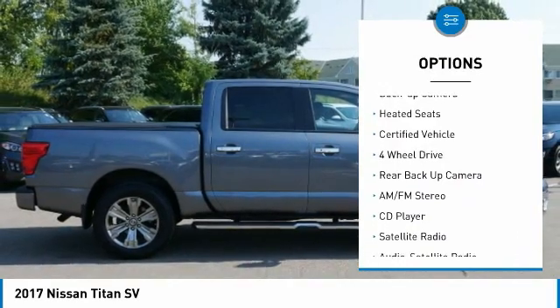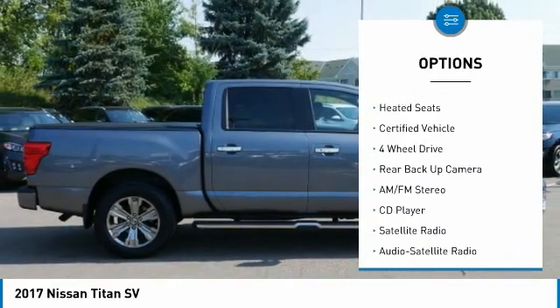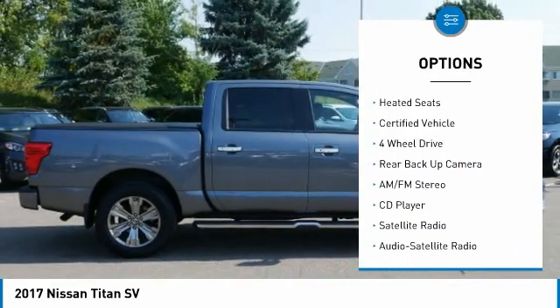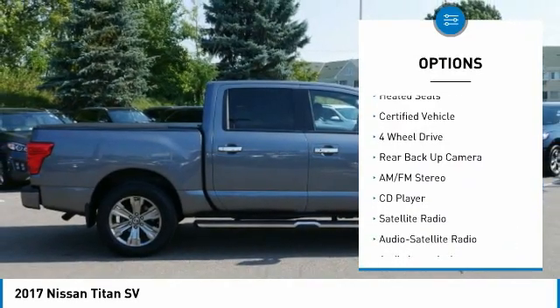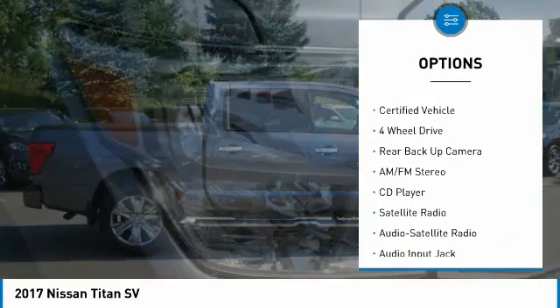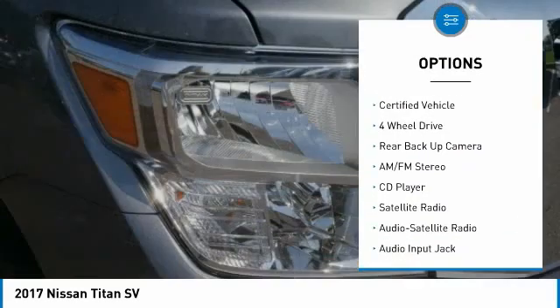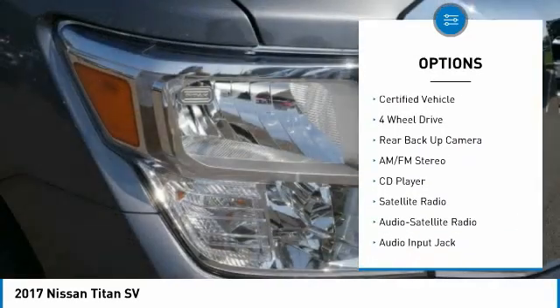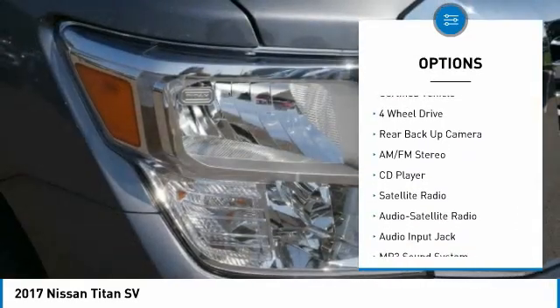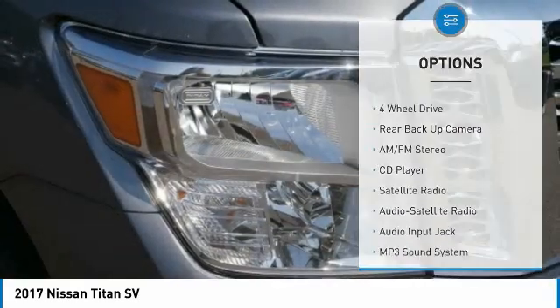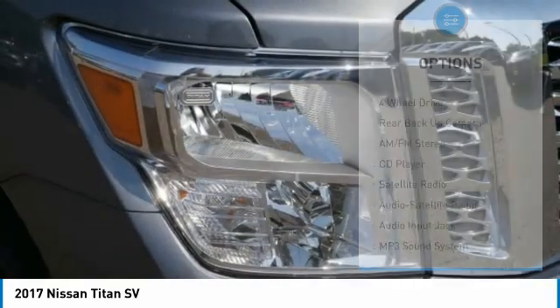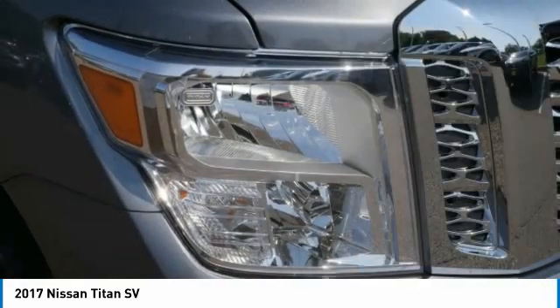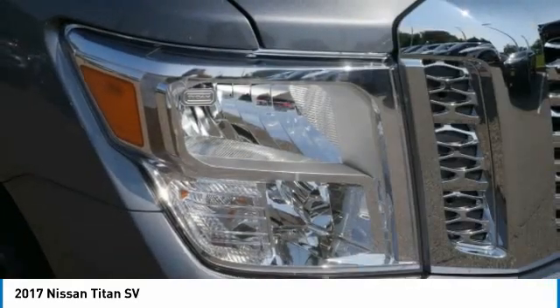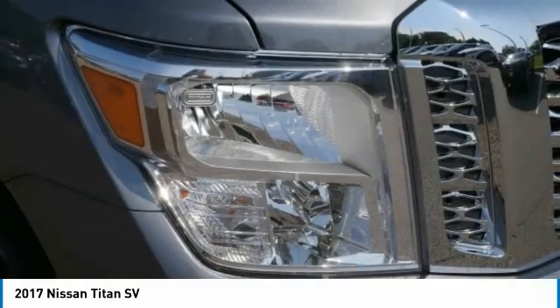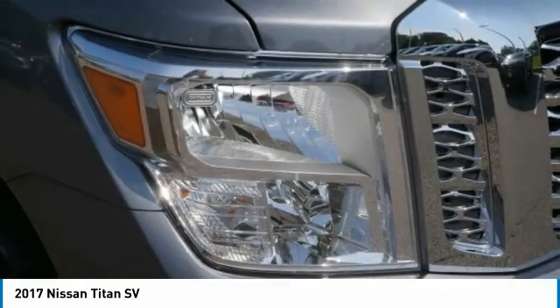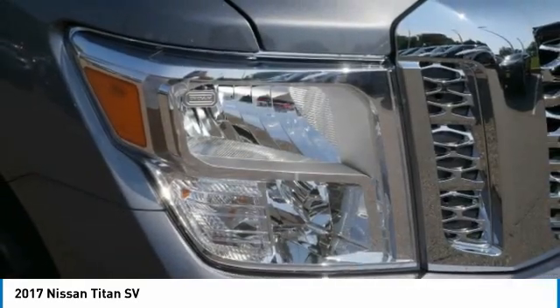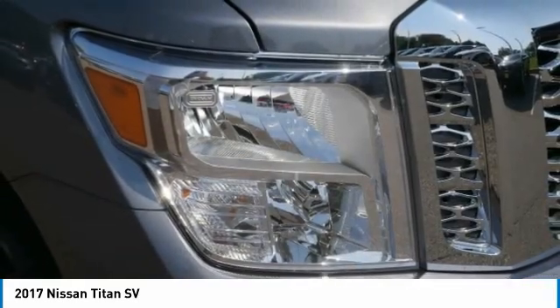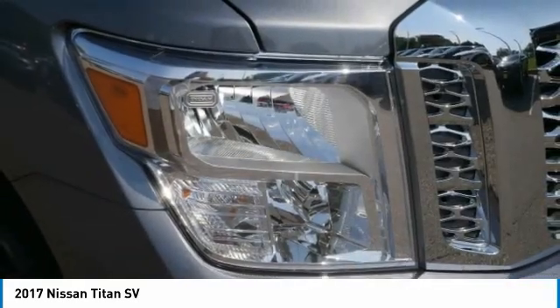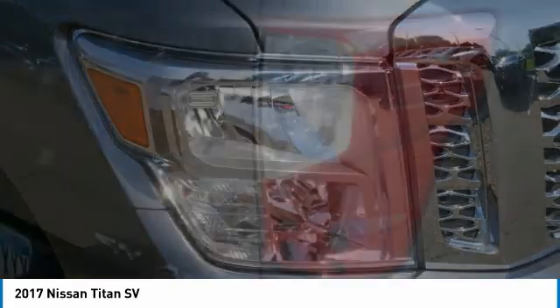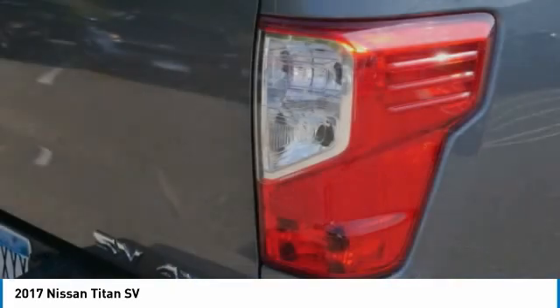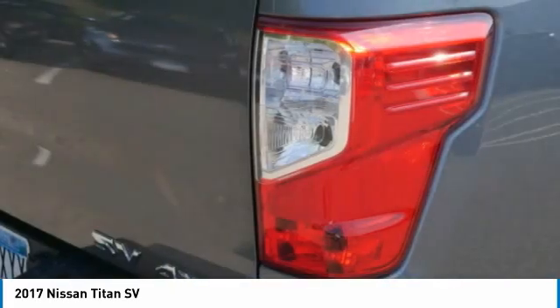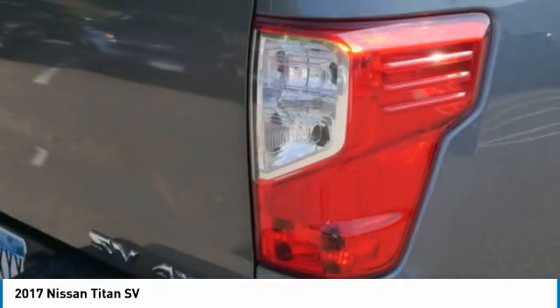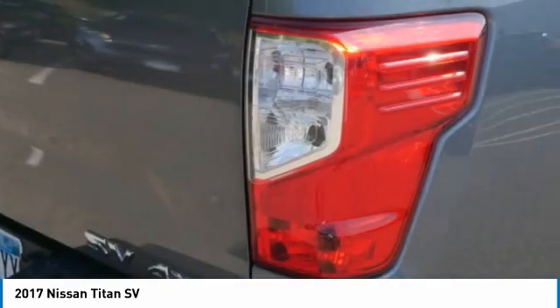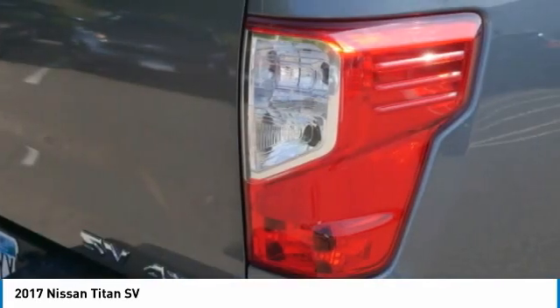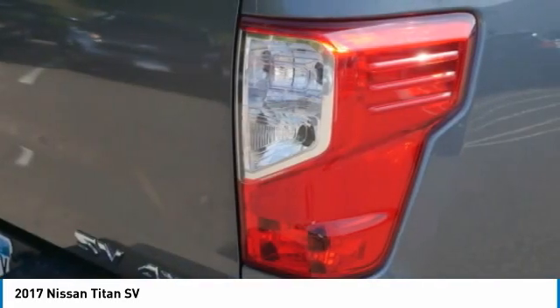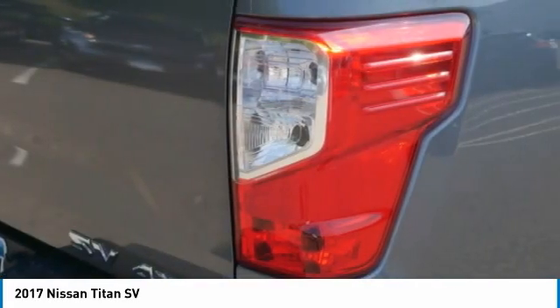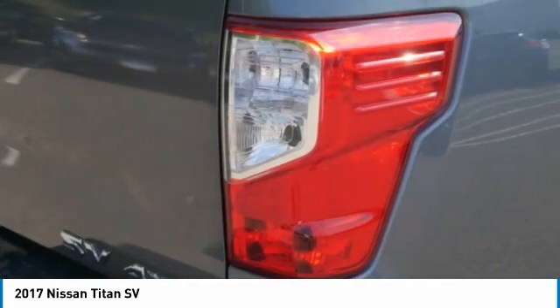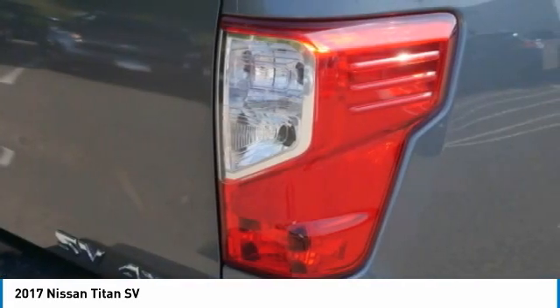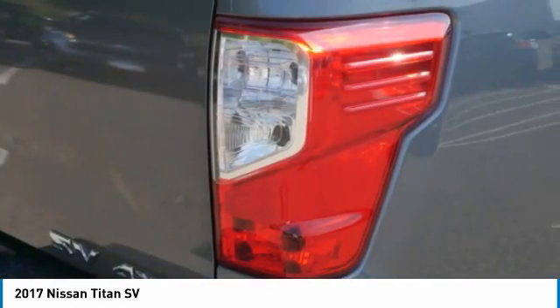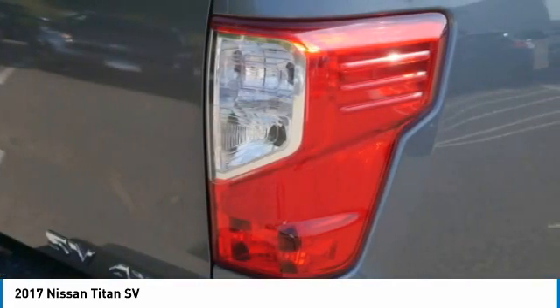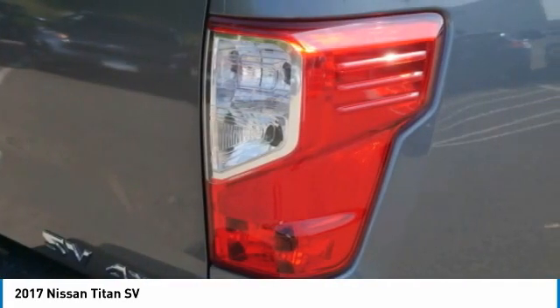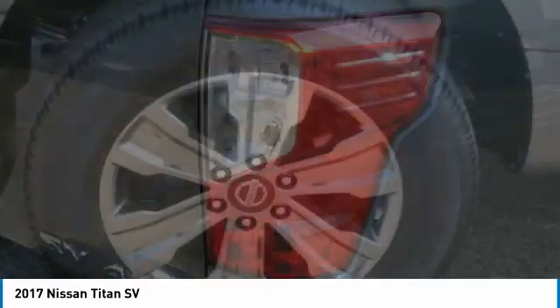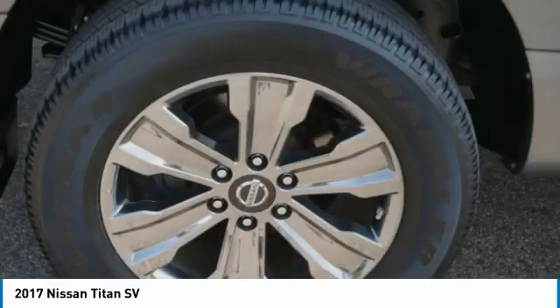Power brakes, mirror memory, navigation system, backup camera, heated seats. Come see the car for yourself.